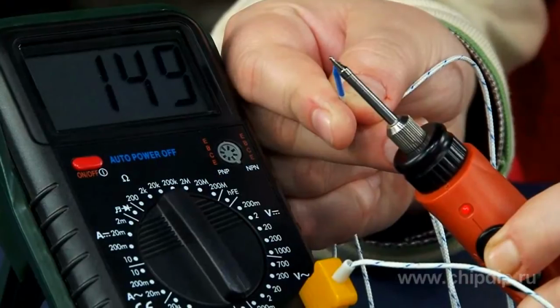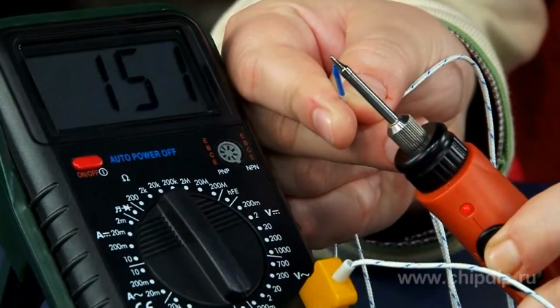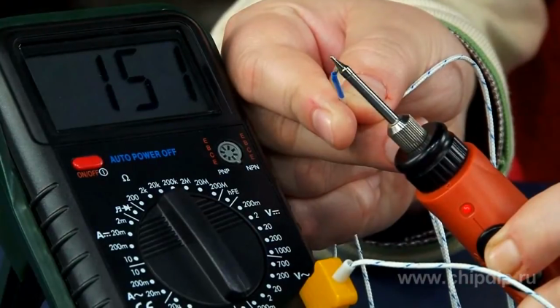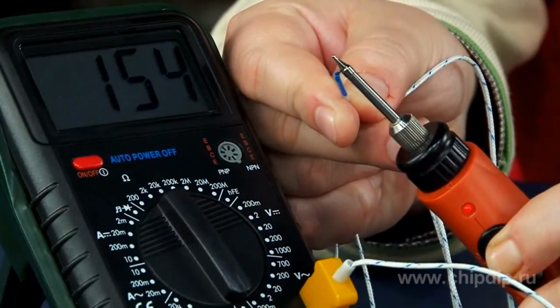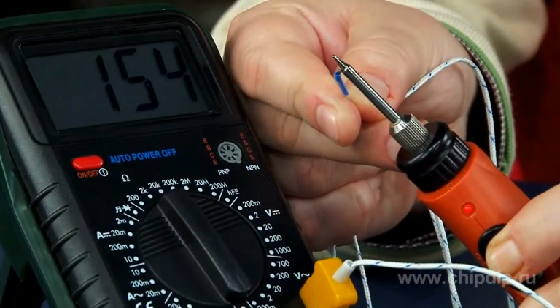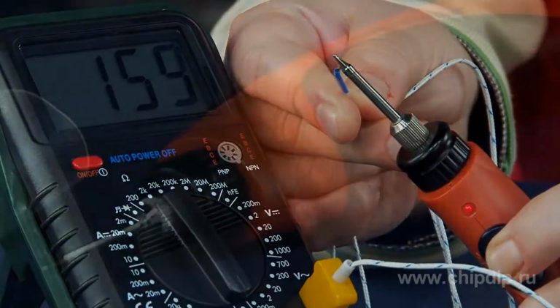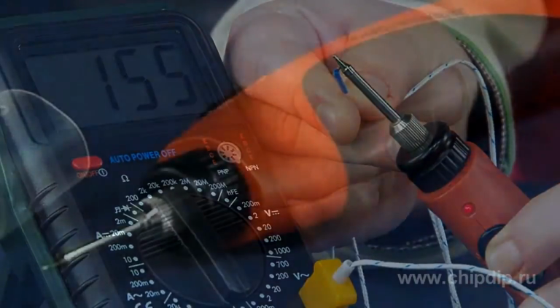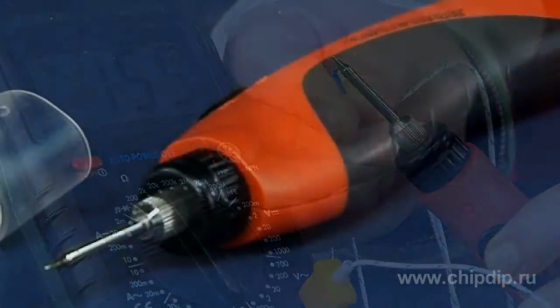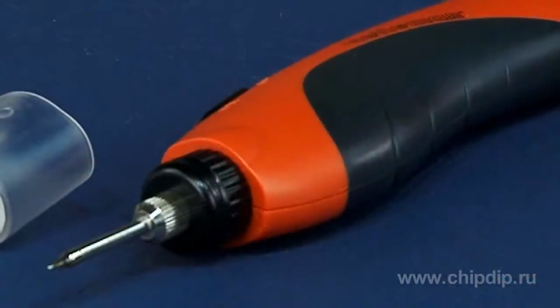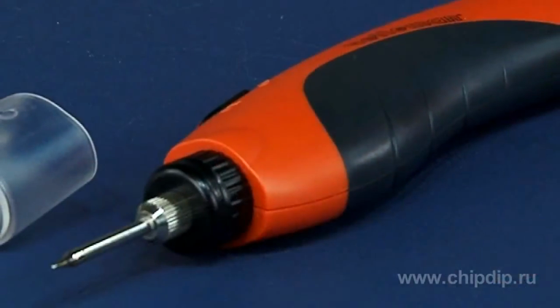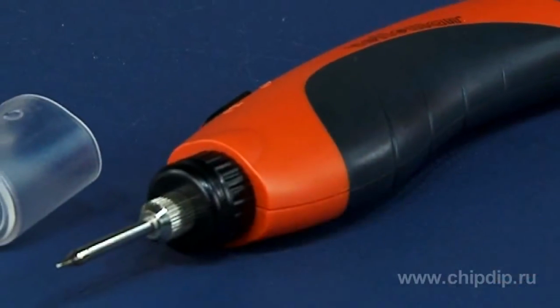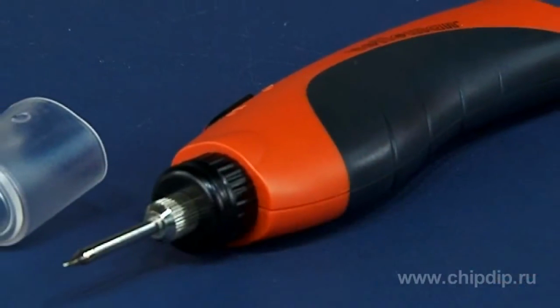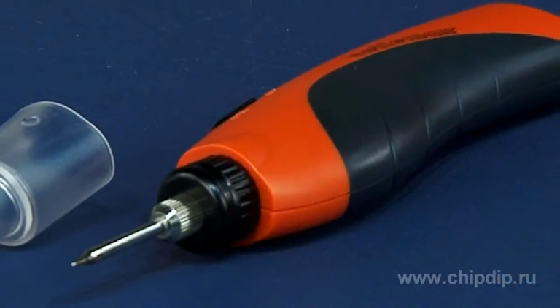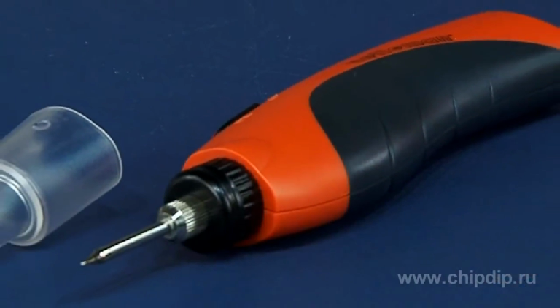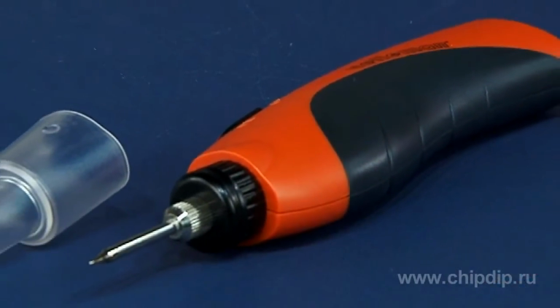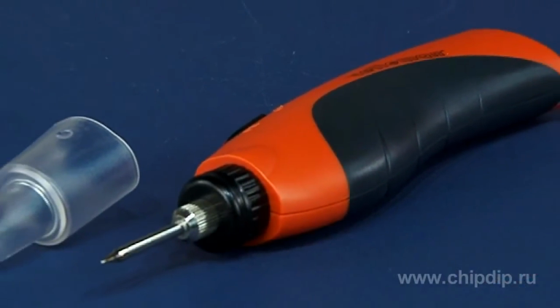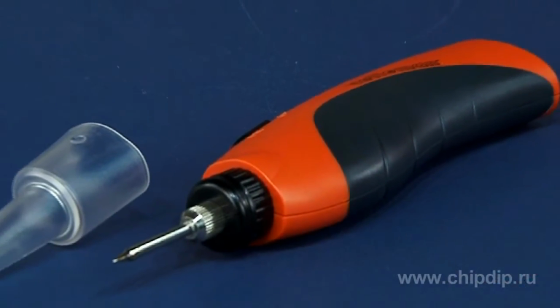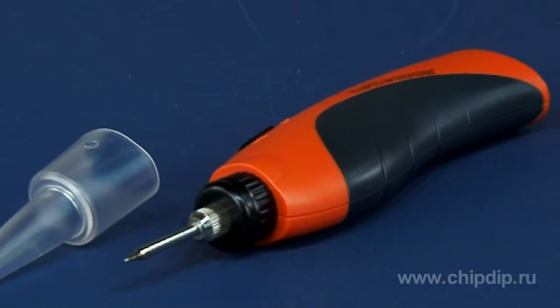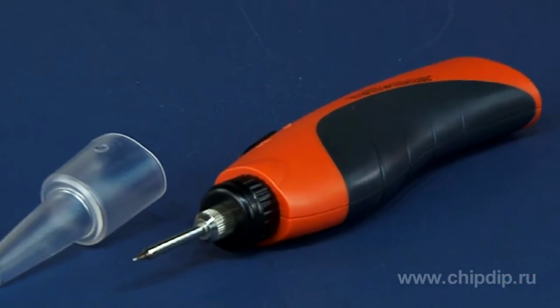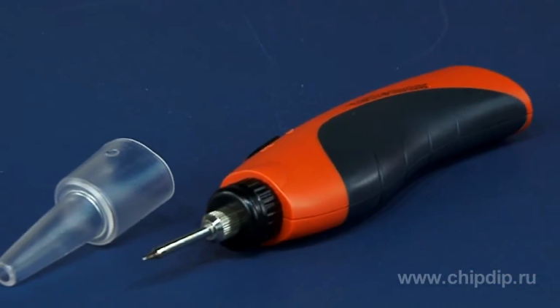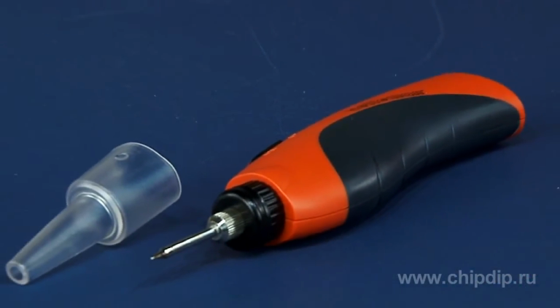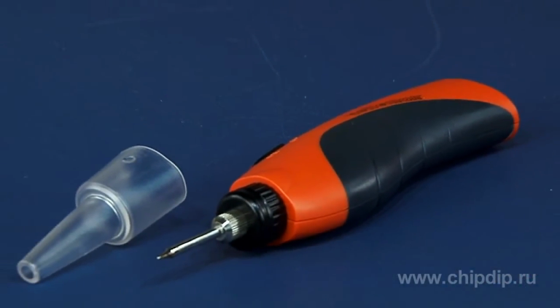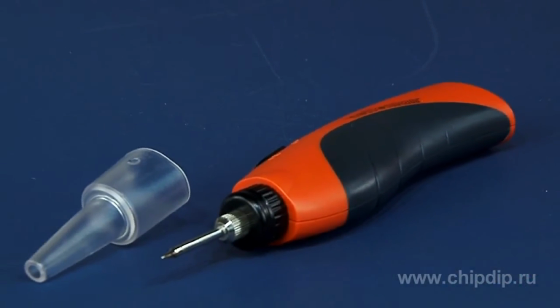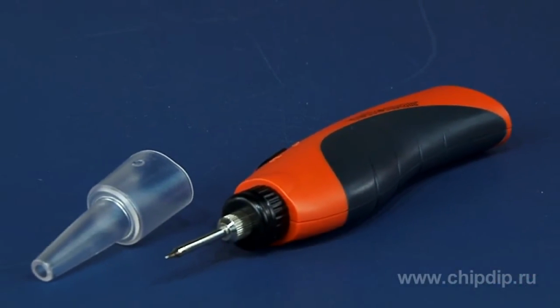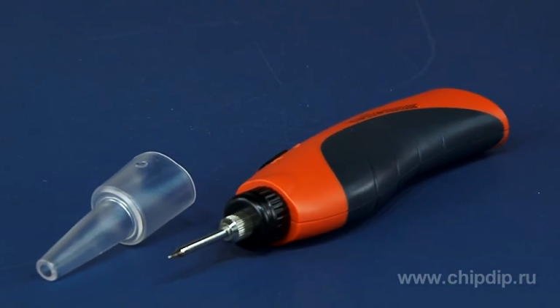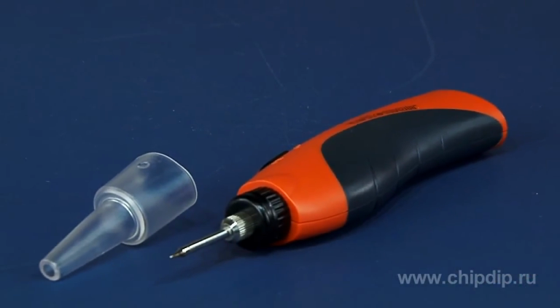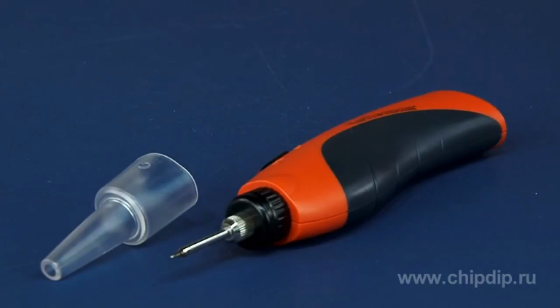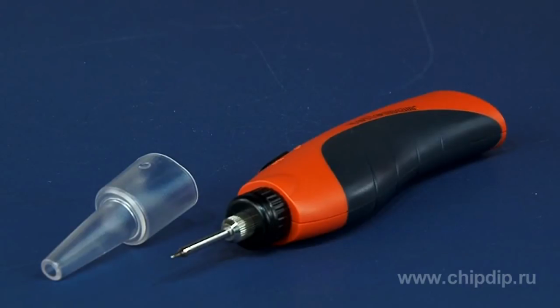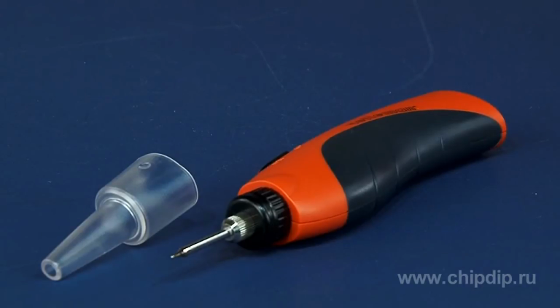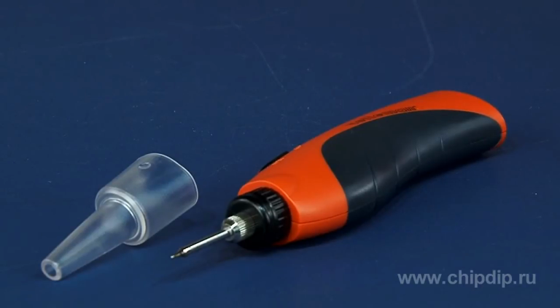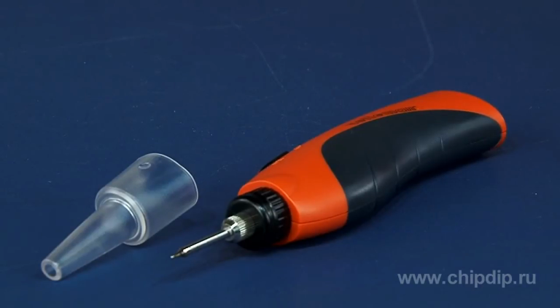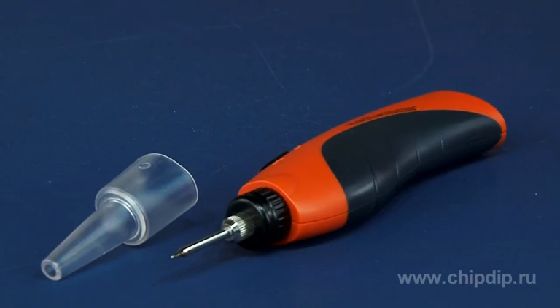The VTS-09 is a portable electric soldering iron — compact, battery-powered, and always ready for use.